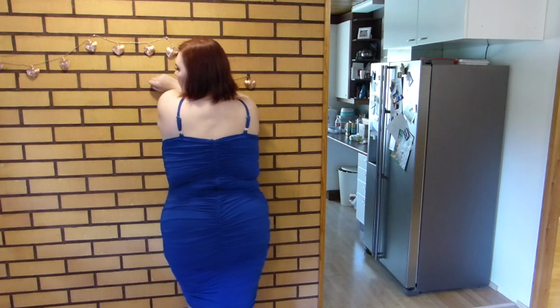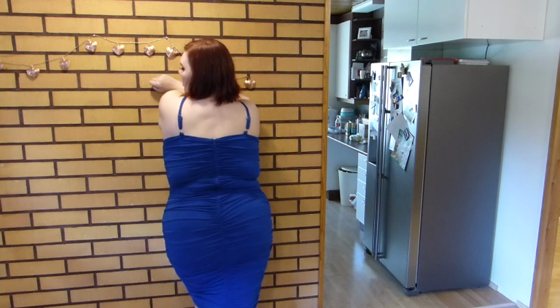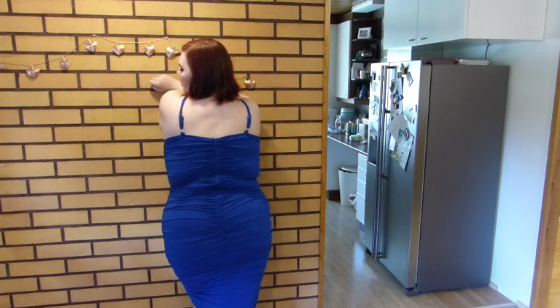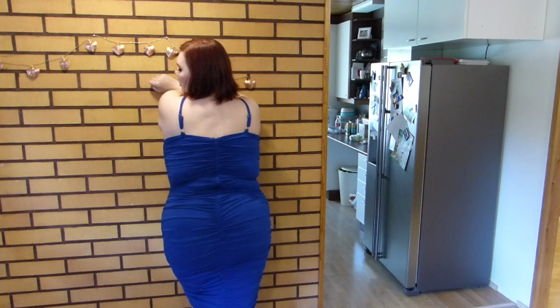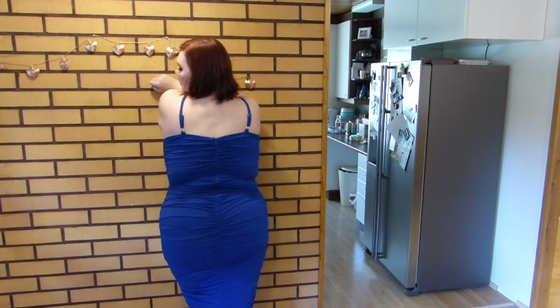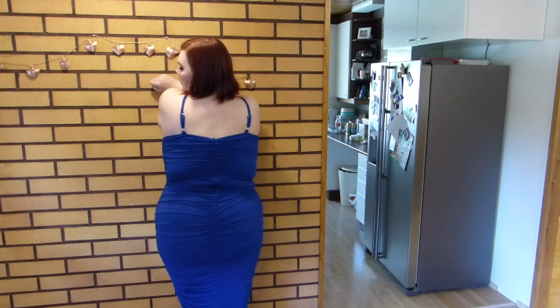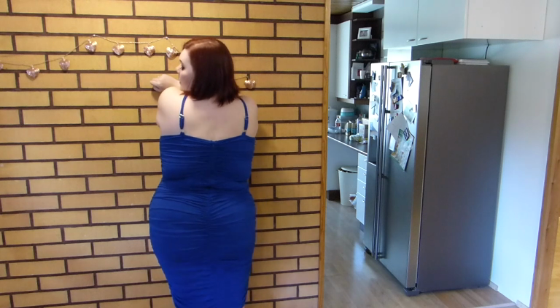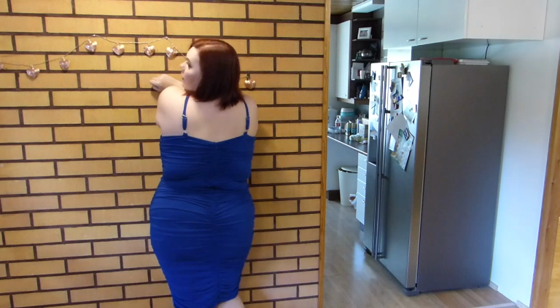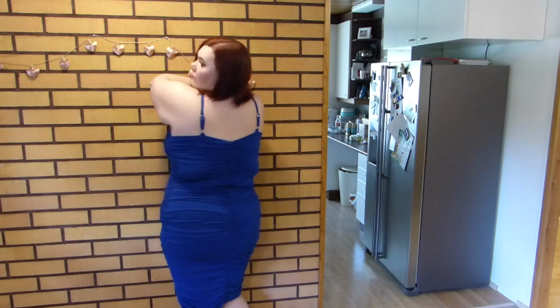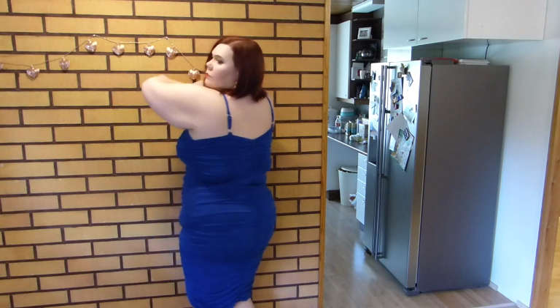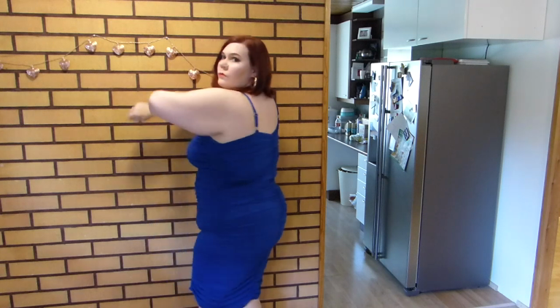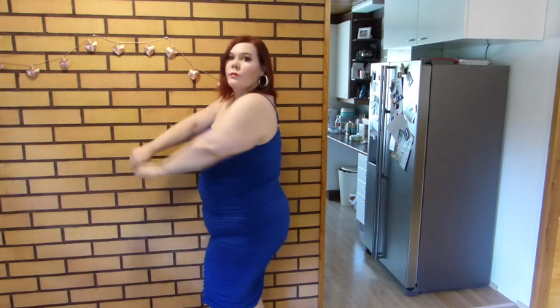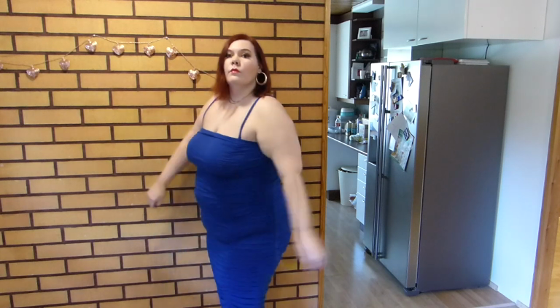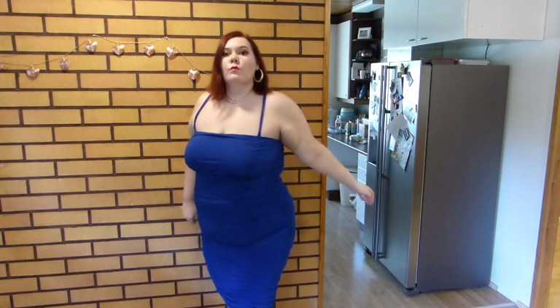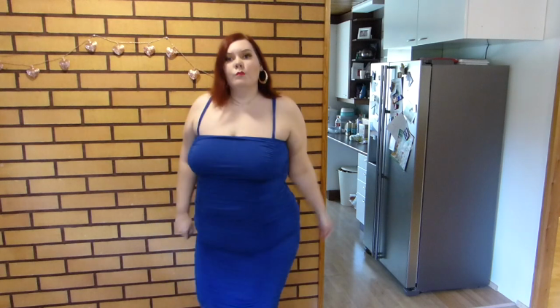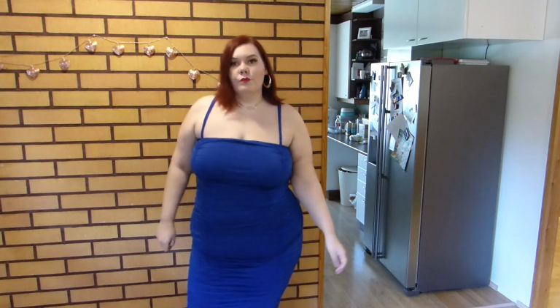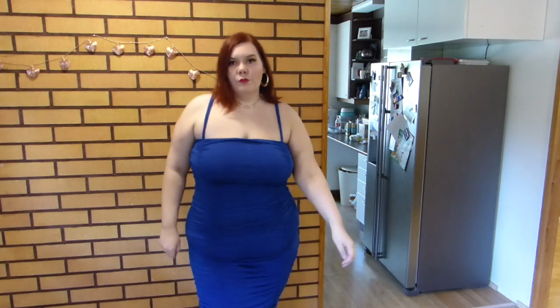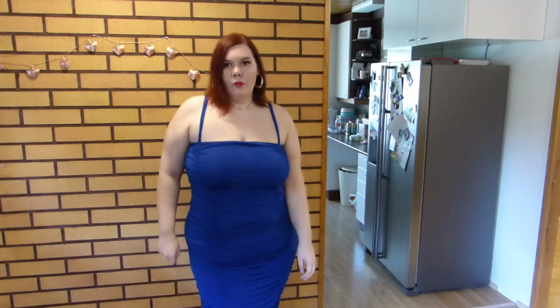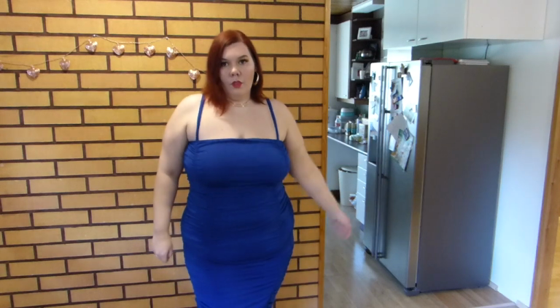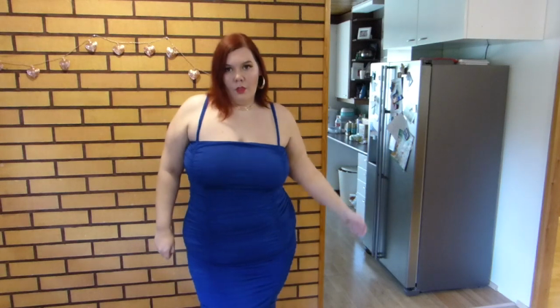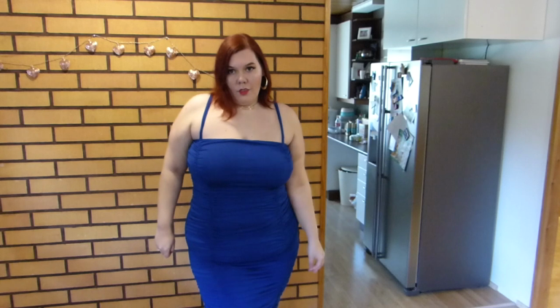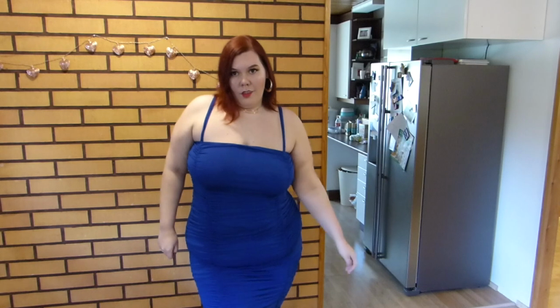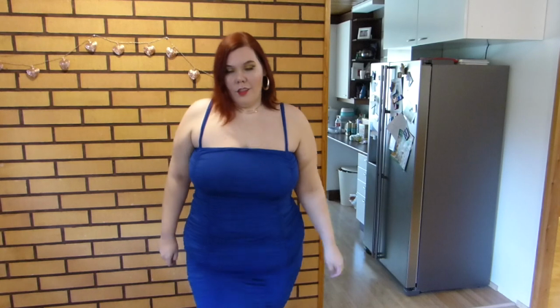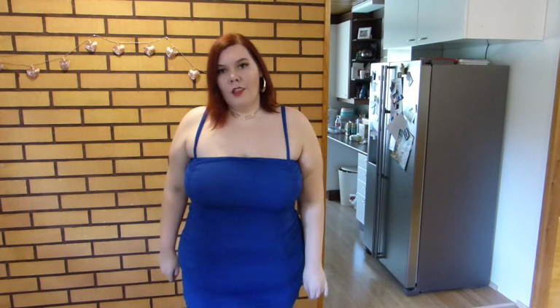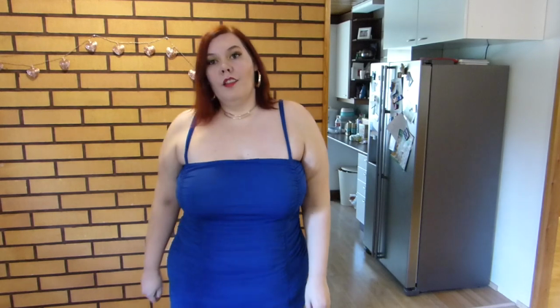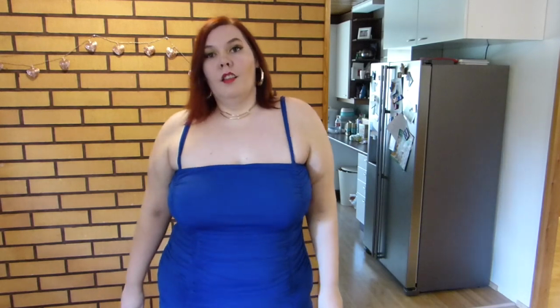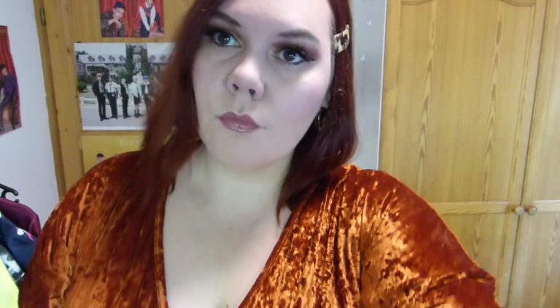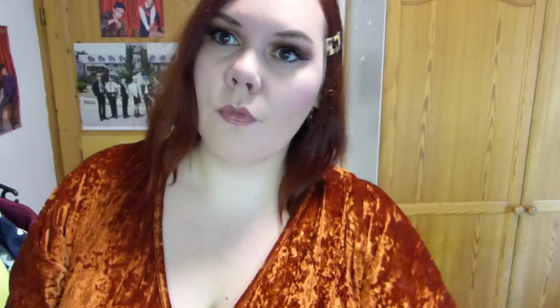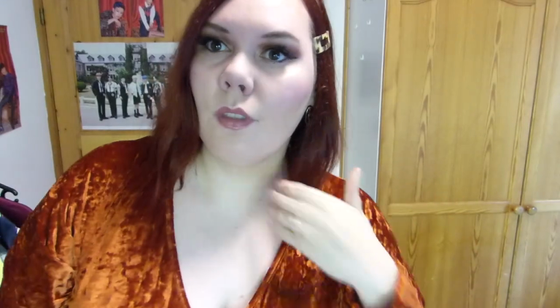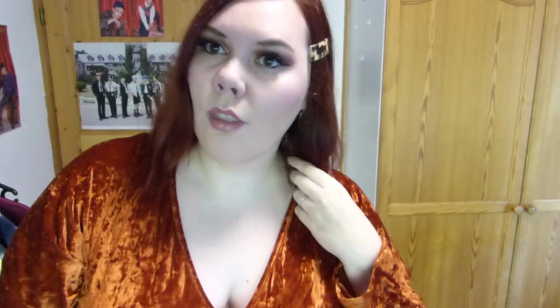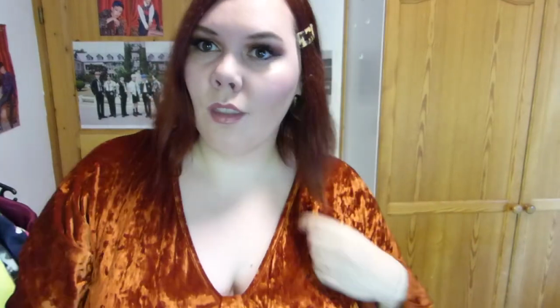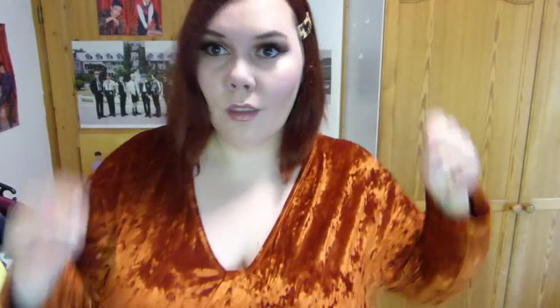For sizing, I think this one was the right size for me. Potentially I could have sized down.